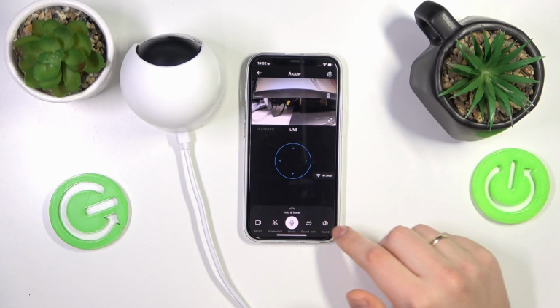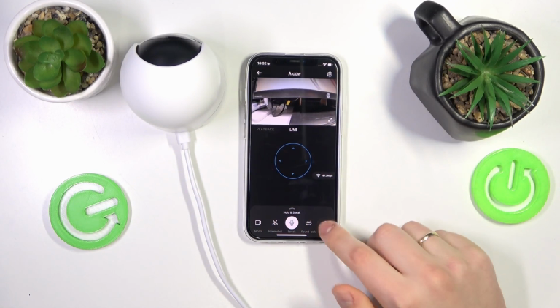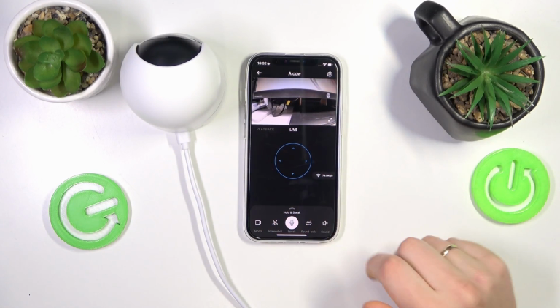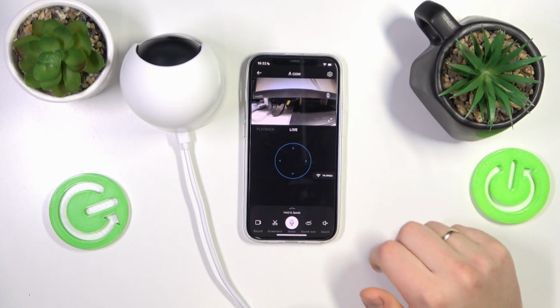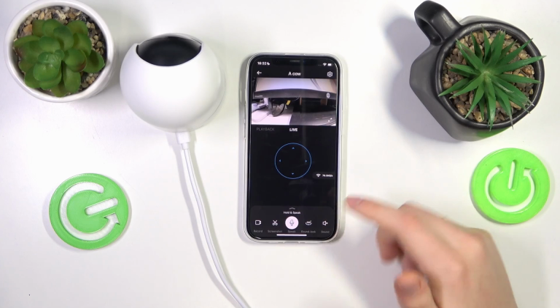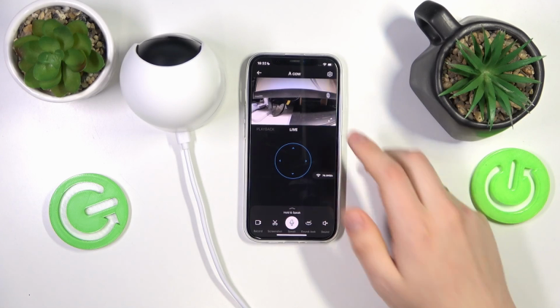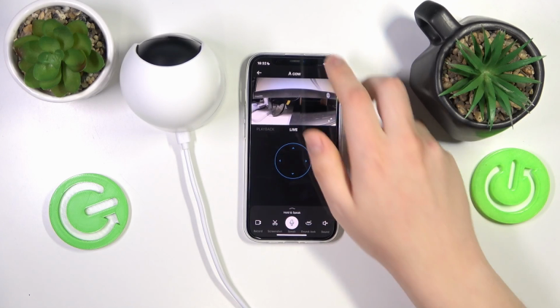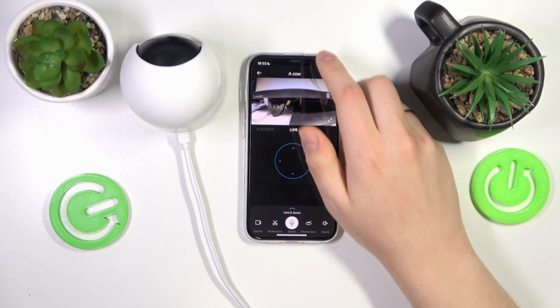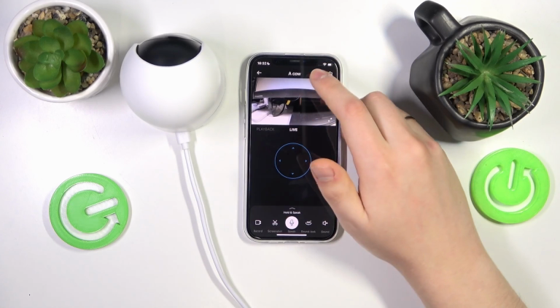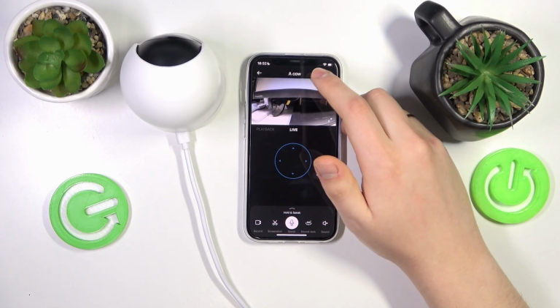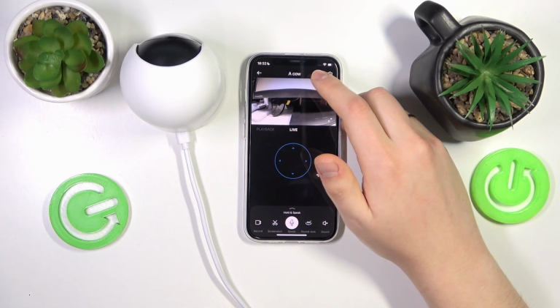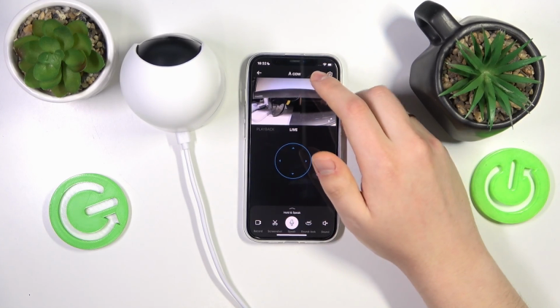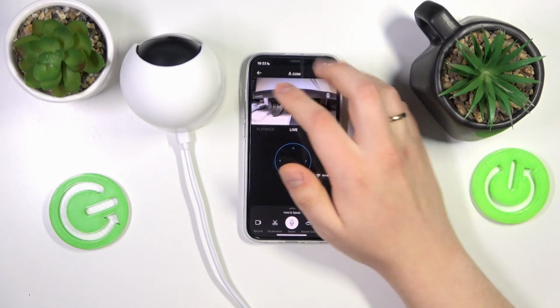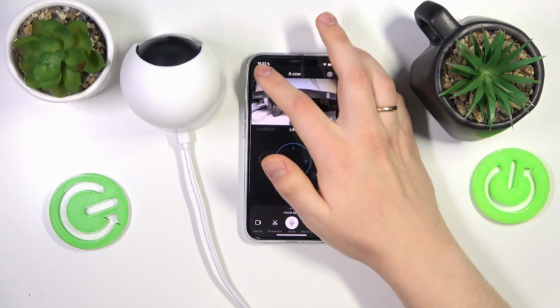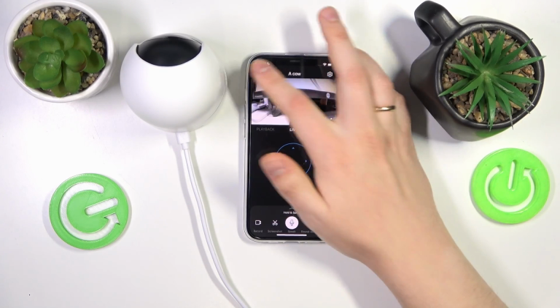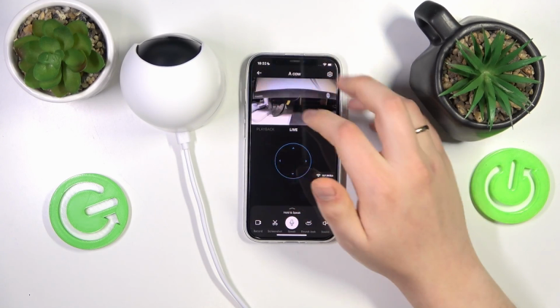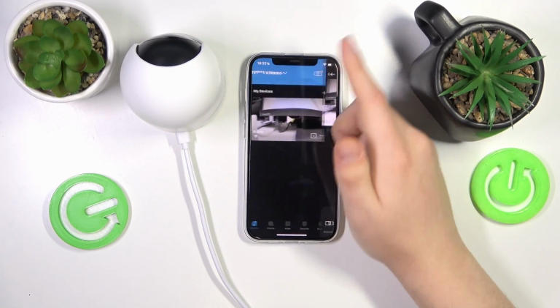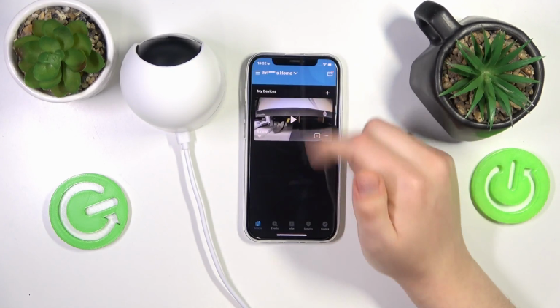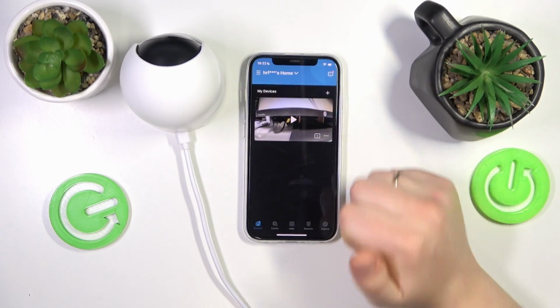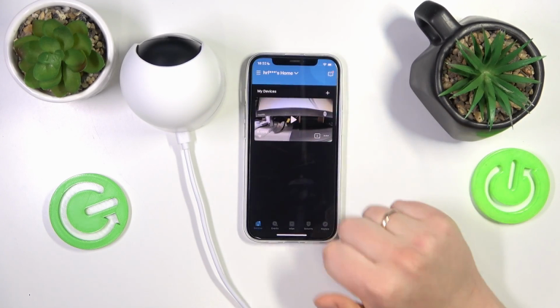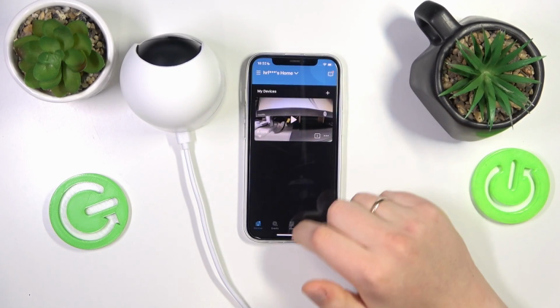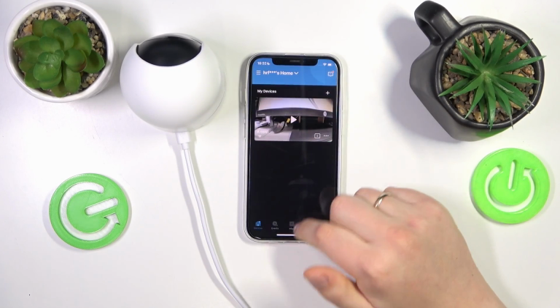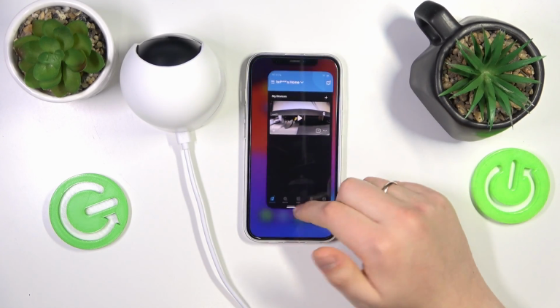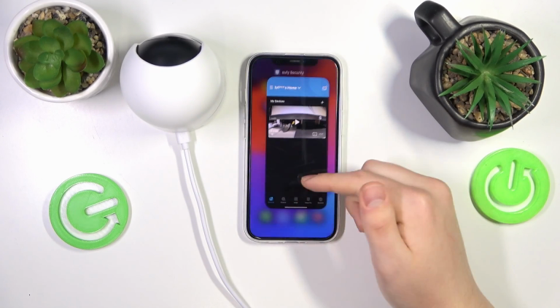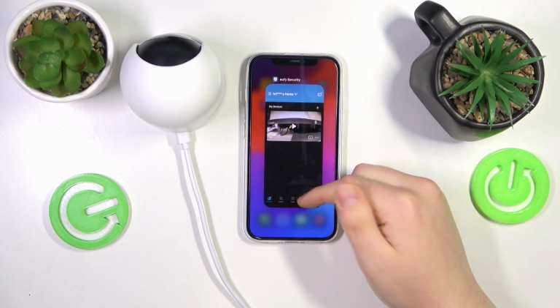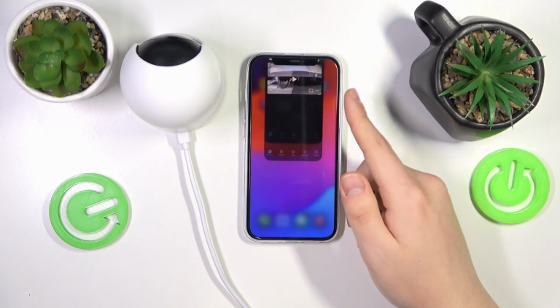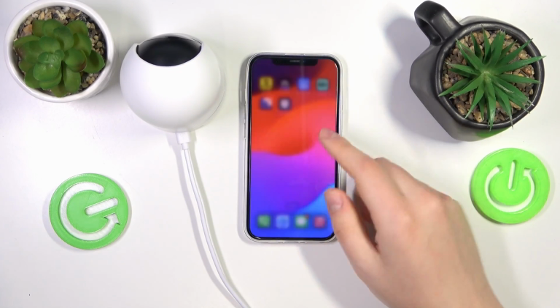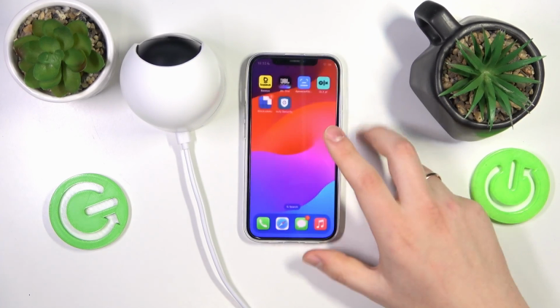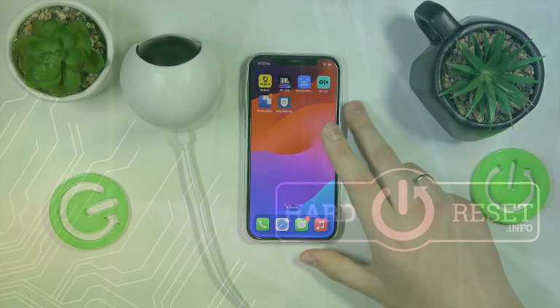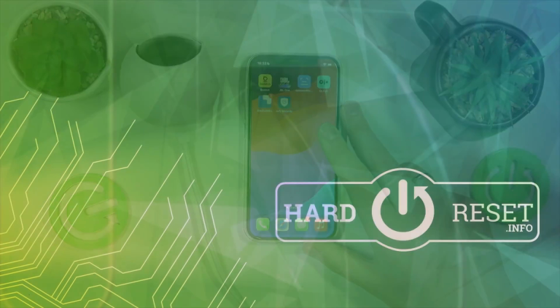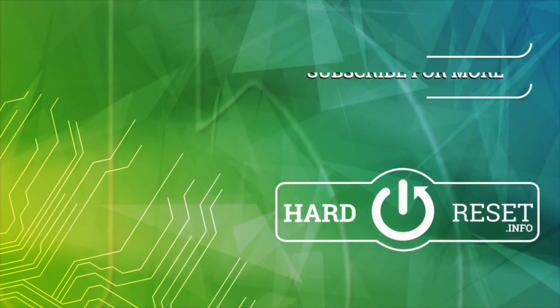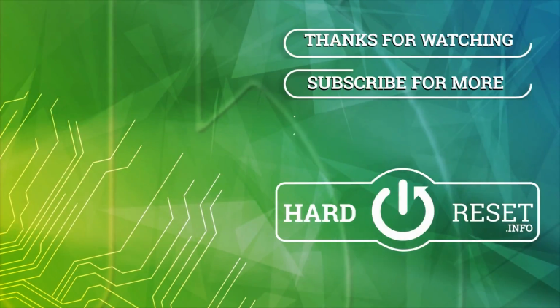So as you can see, the camera has been restarted. Thanks for watching, thanks for your attention, and bye-bye.